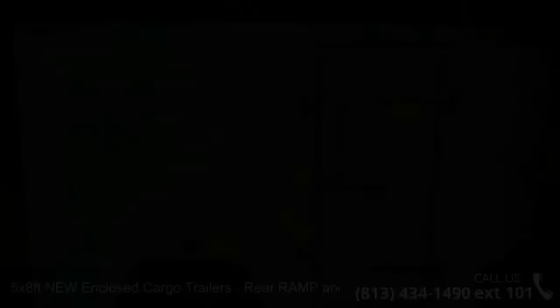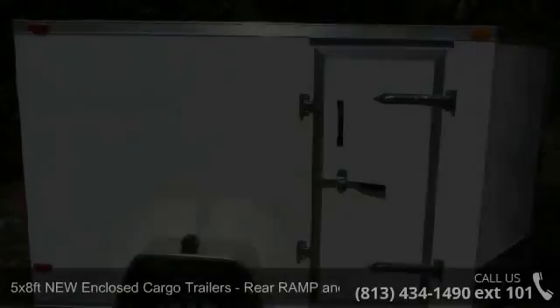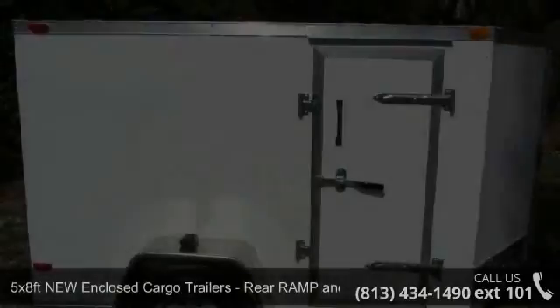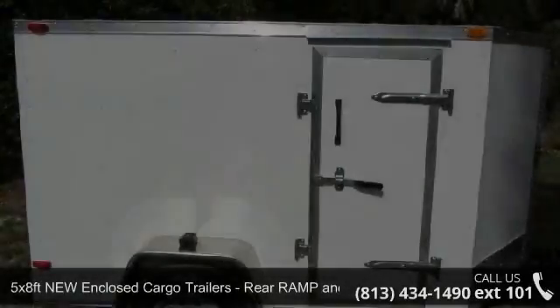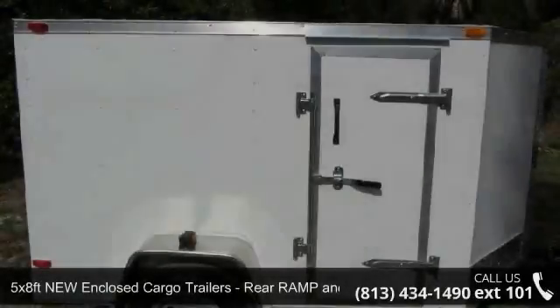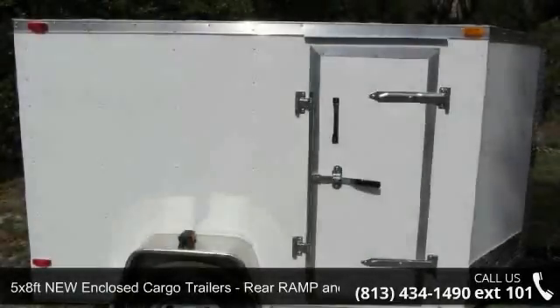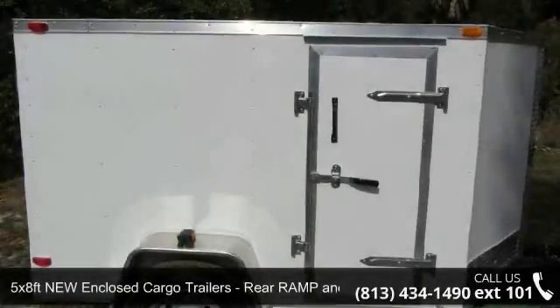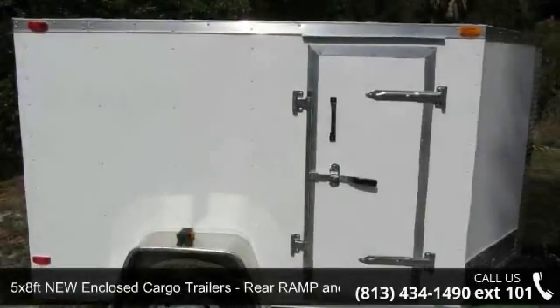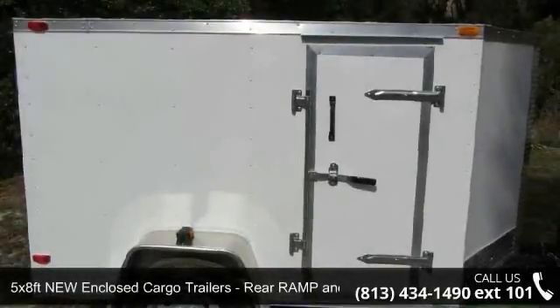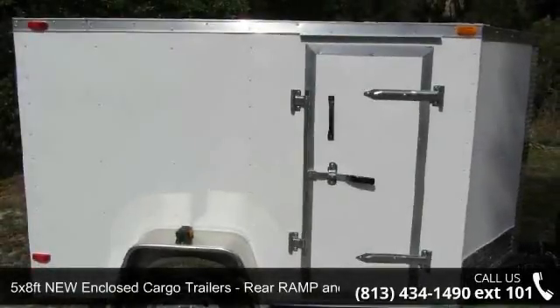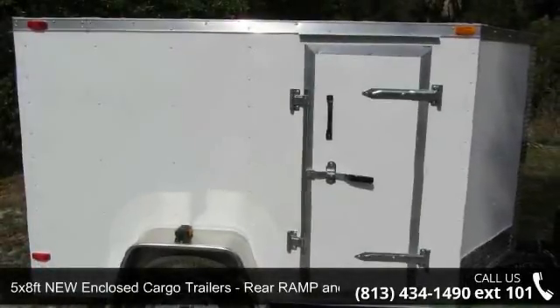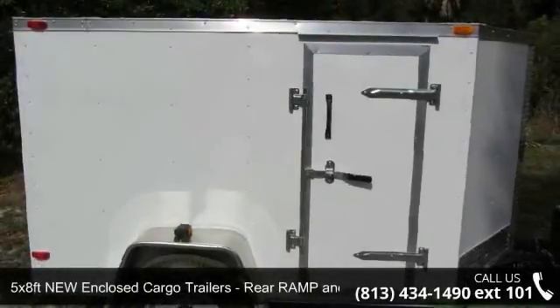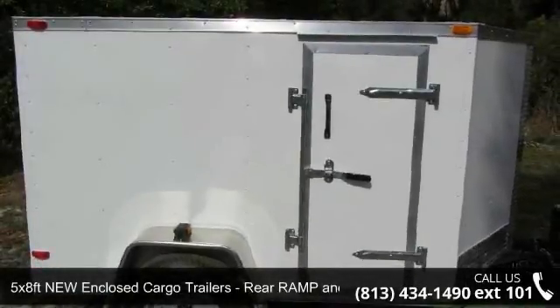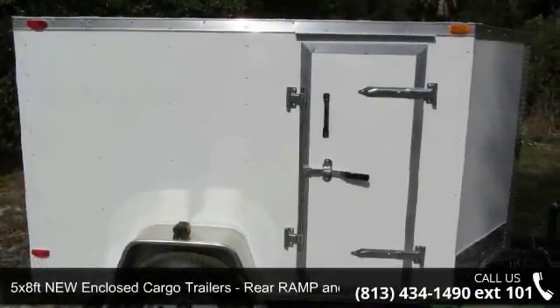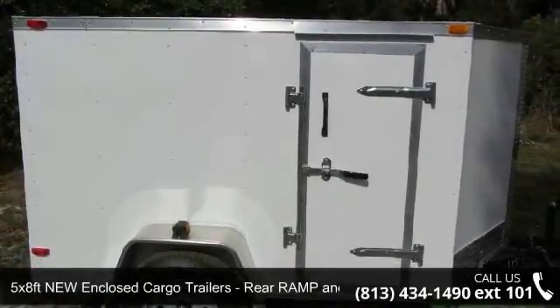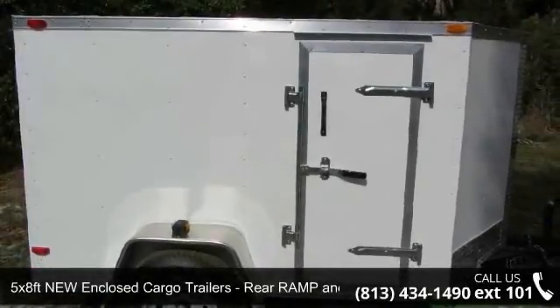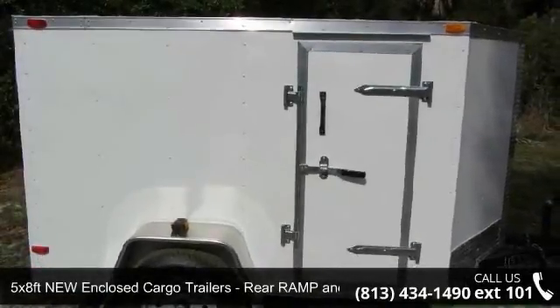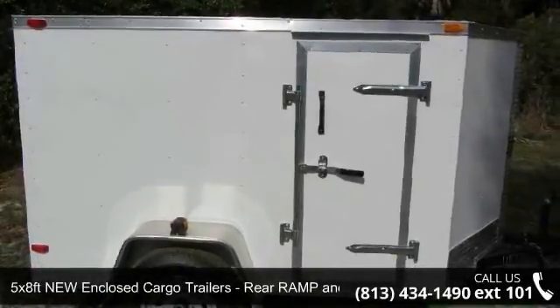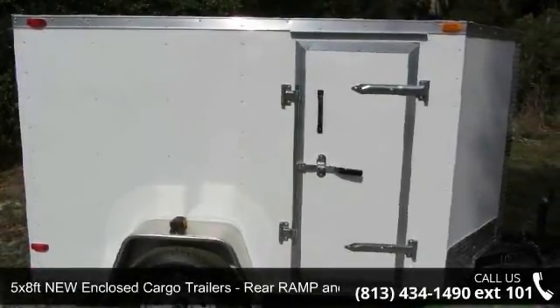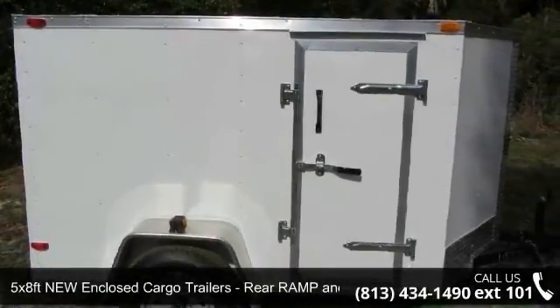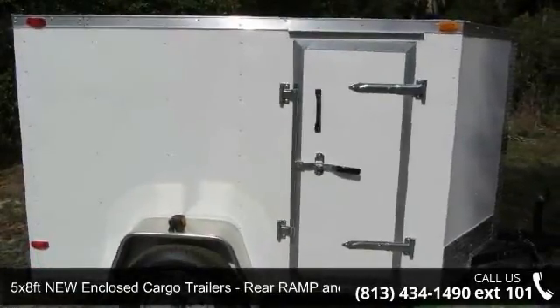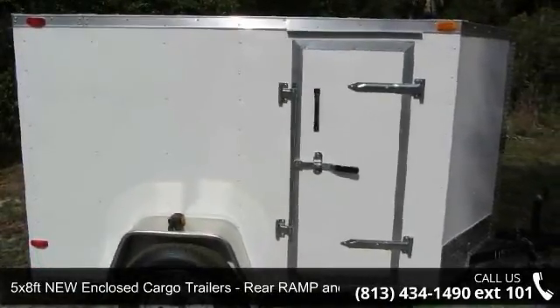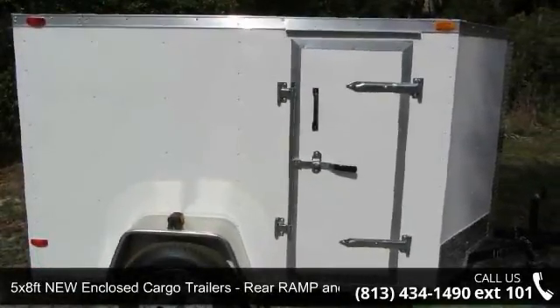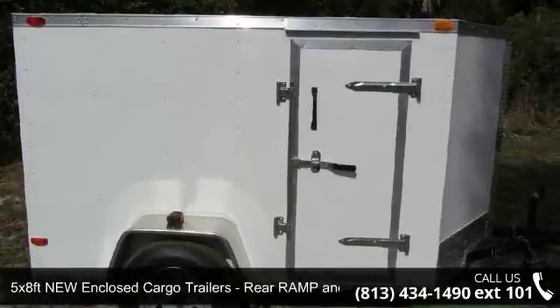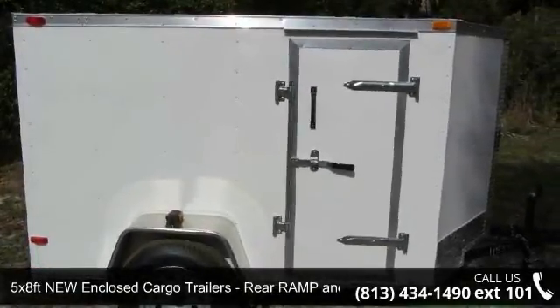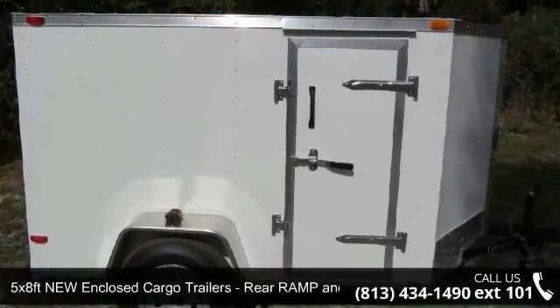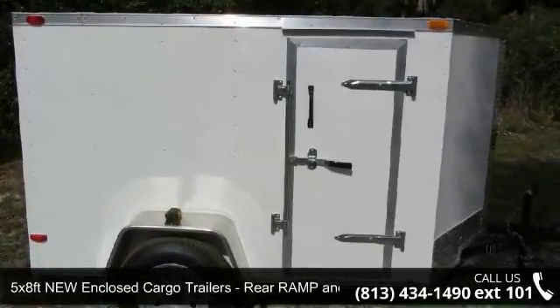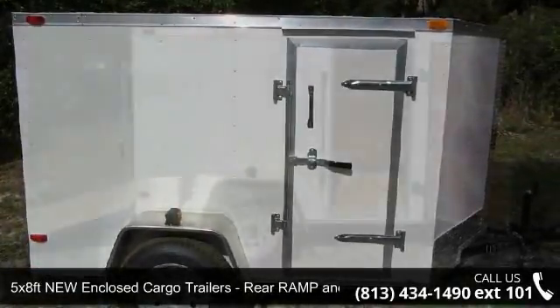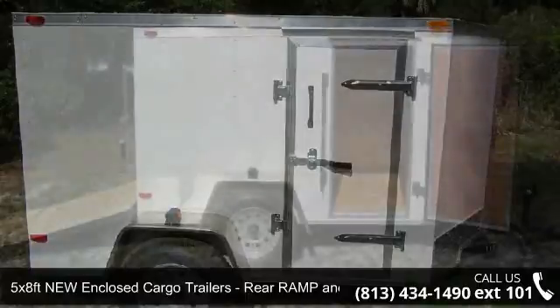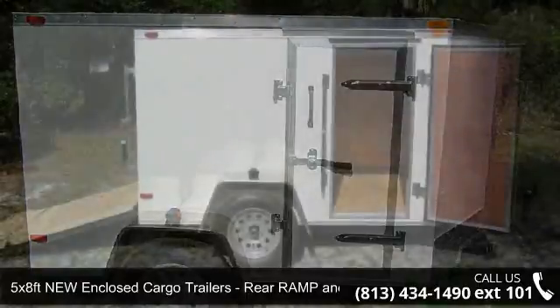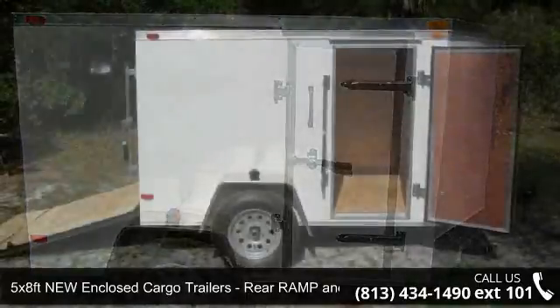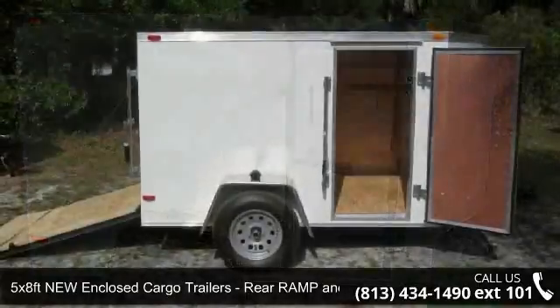Presenting the 5x8 FT New Enclosed Cargo Trailers, Rear Ramp and Side Door.